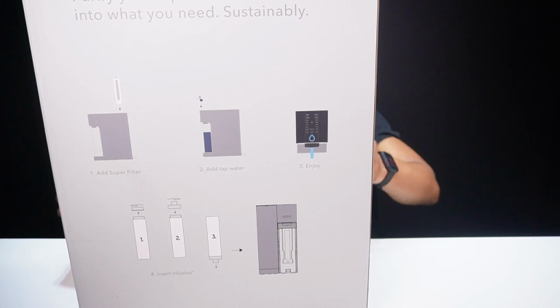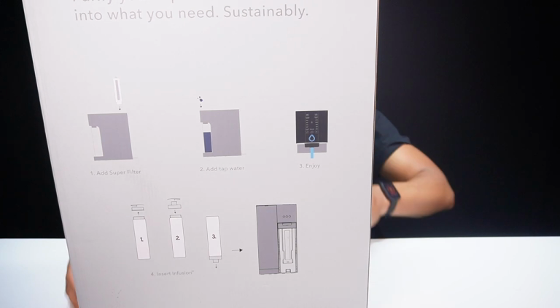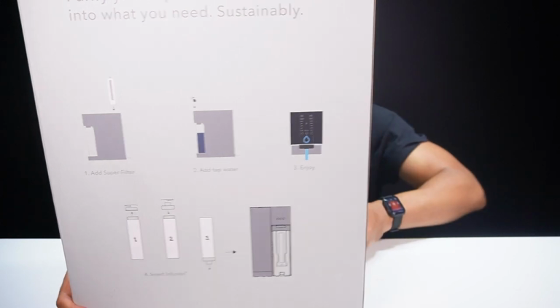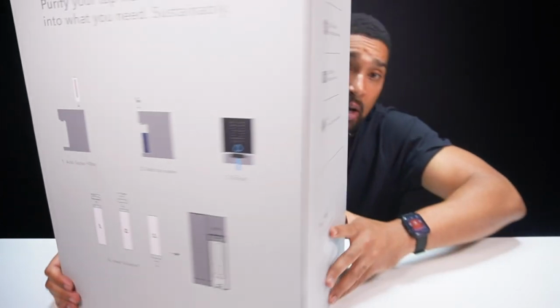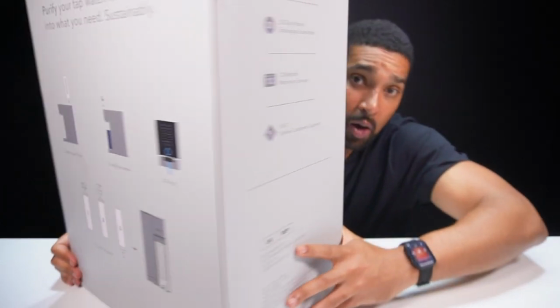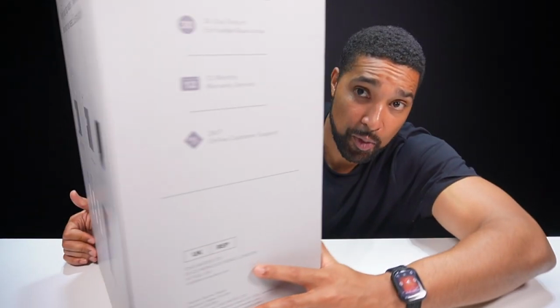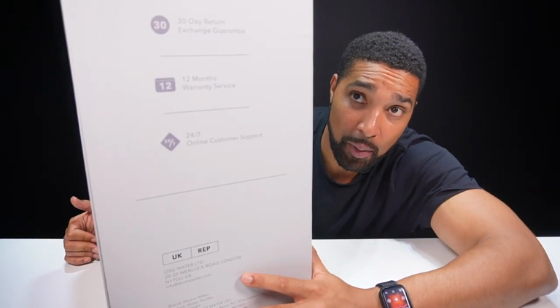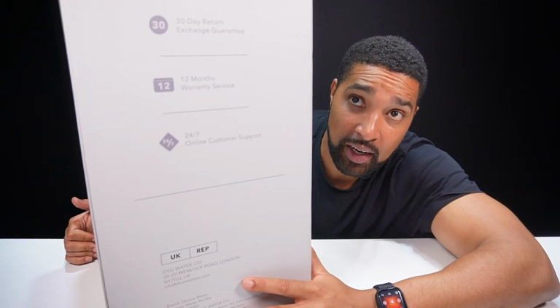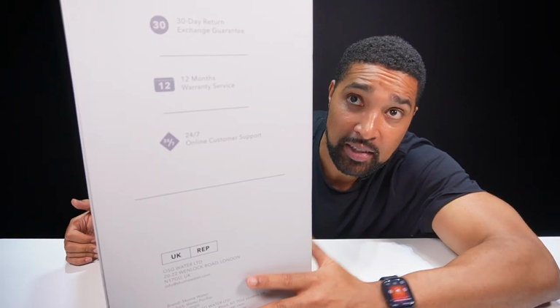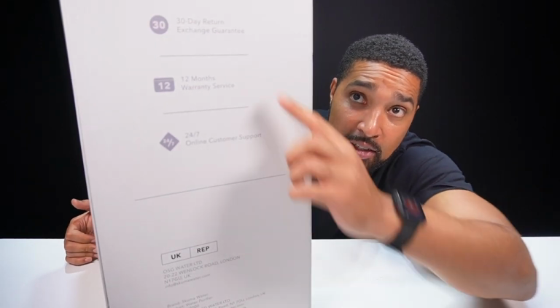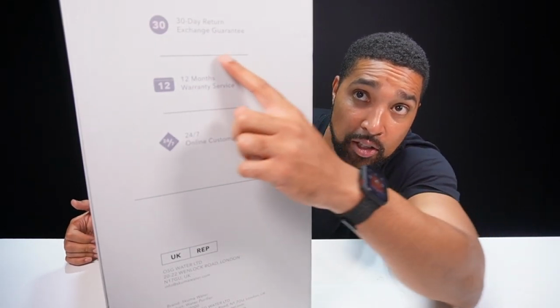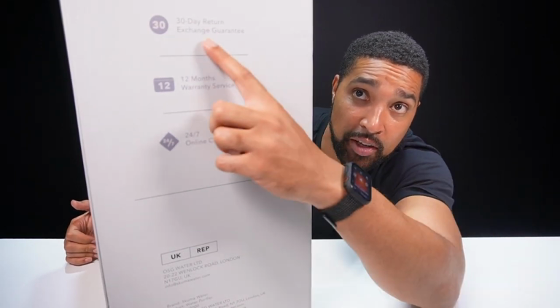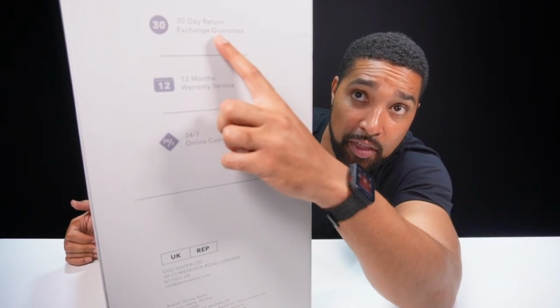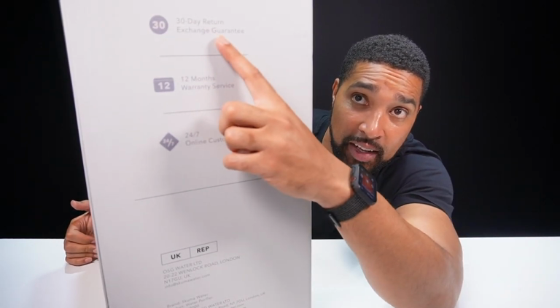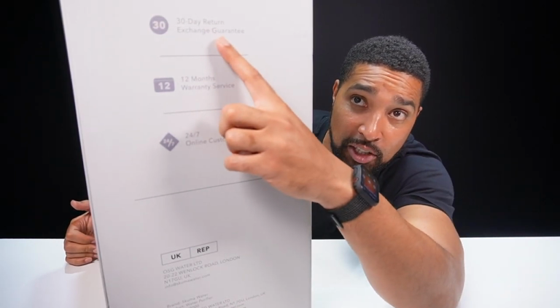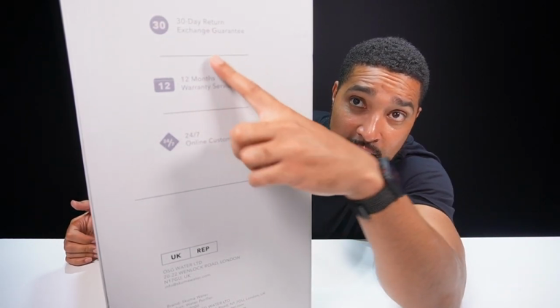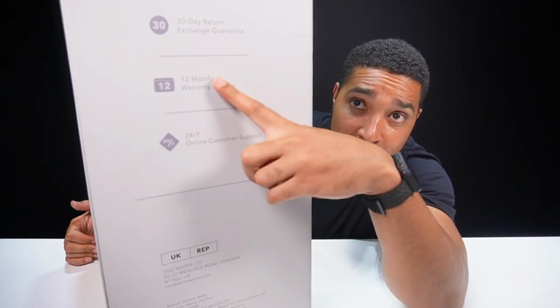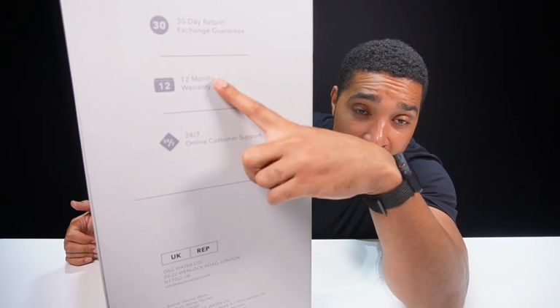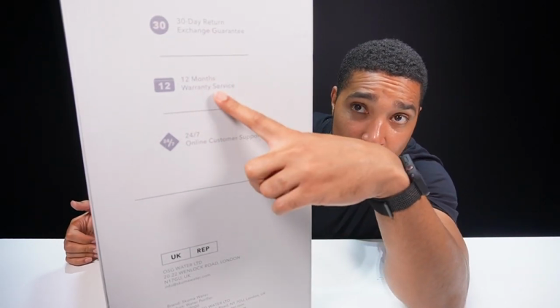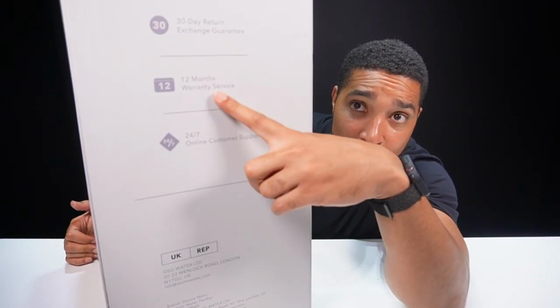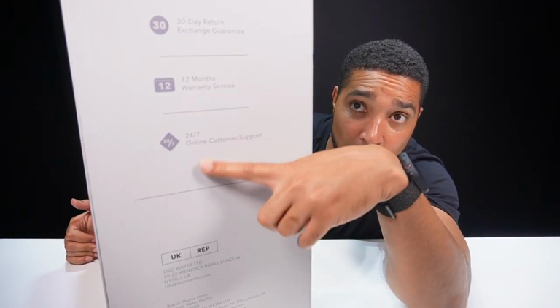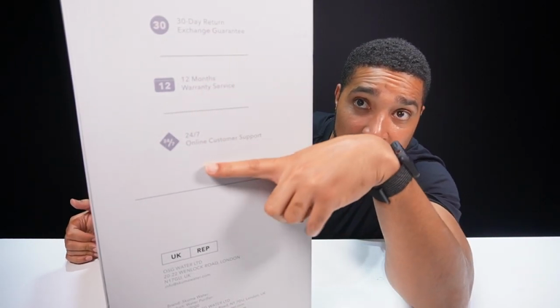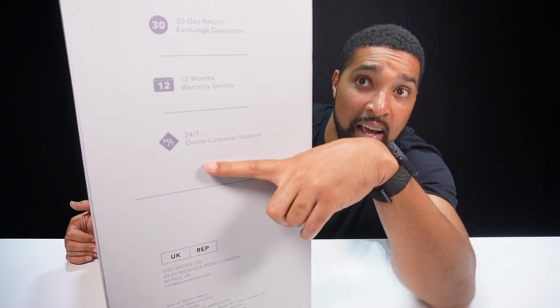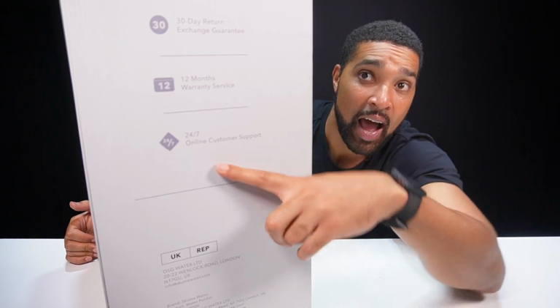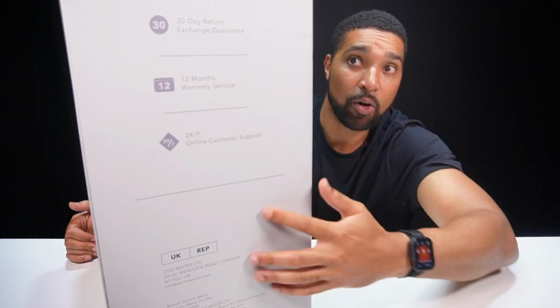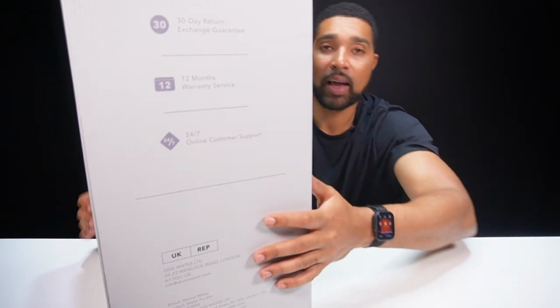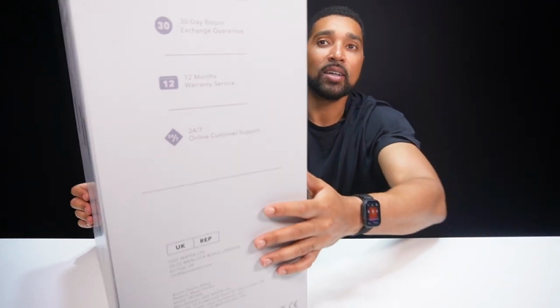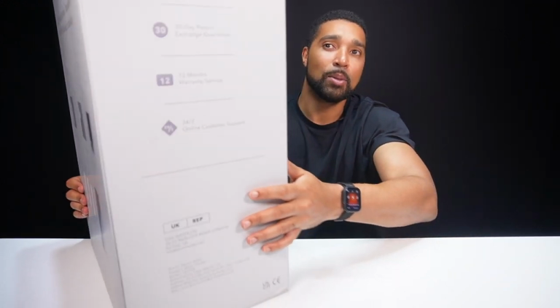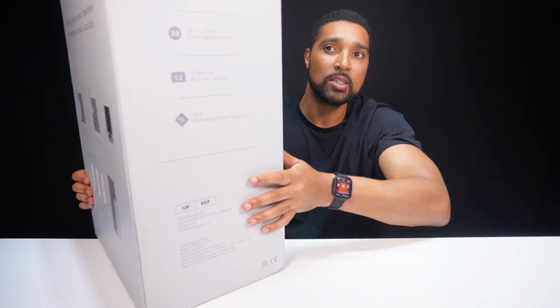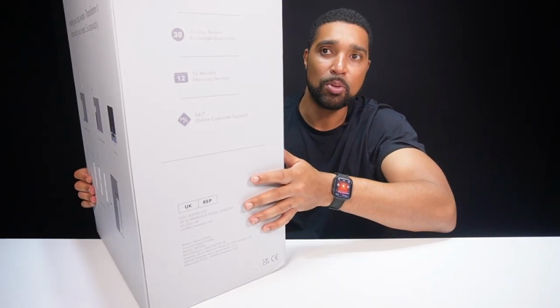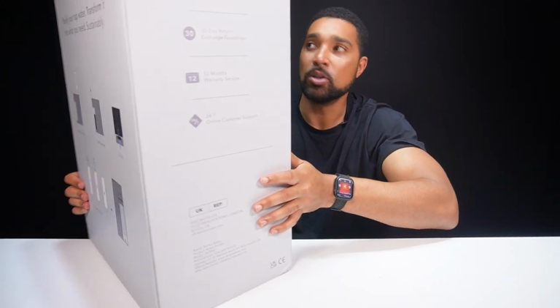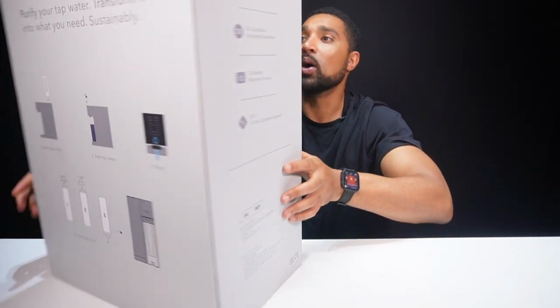Also, if you buy one of these it's good to know you get a 30-day exchange guarantee, 12 months warranty, and online customer support as well.